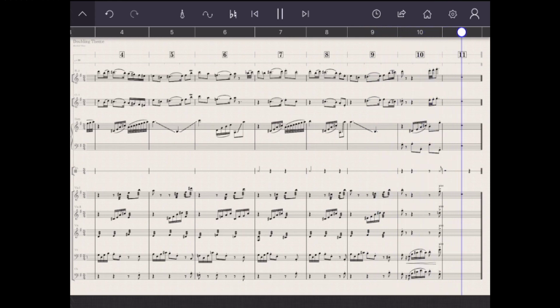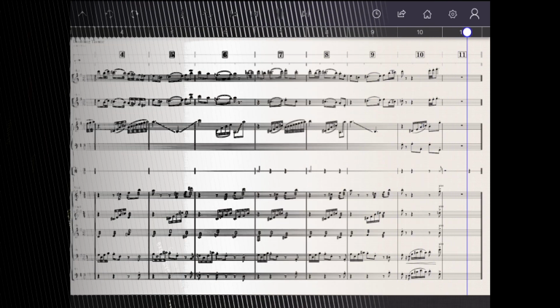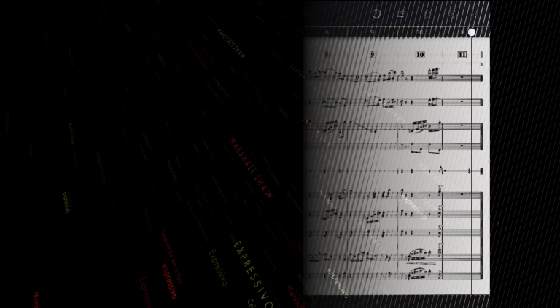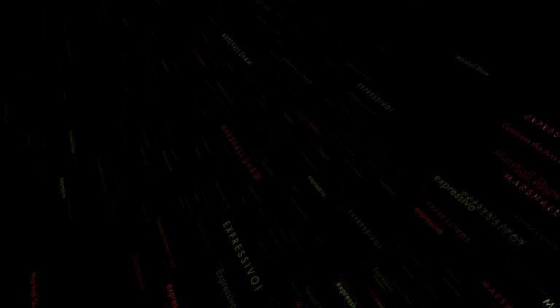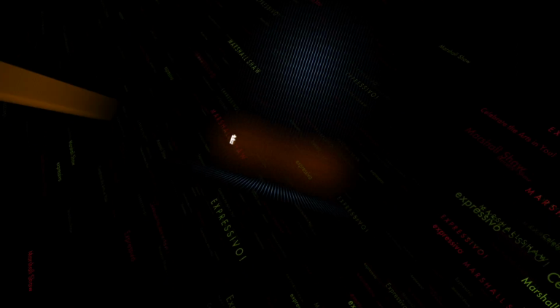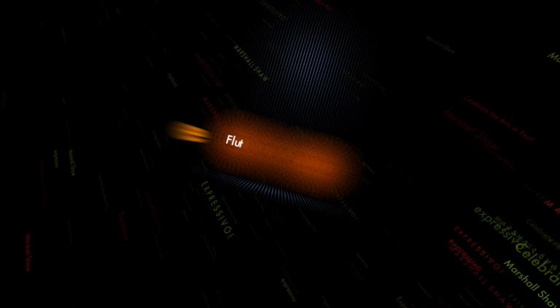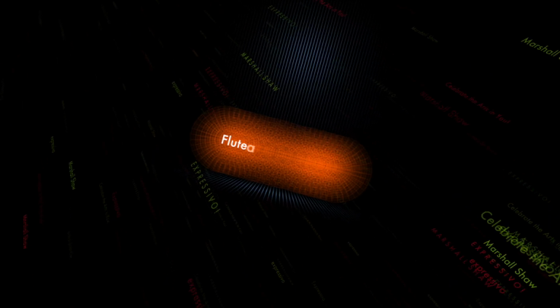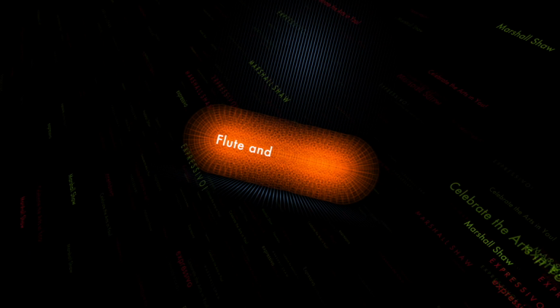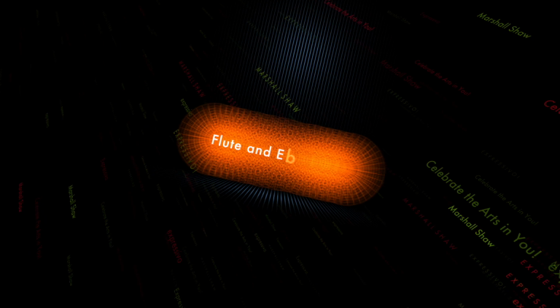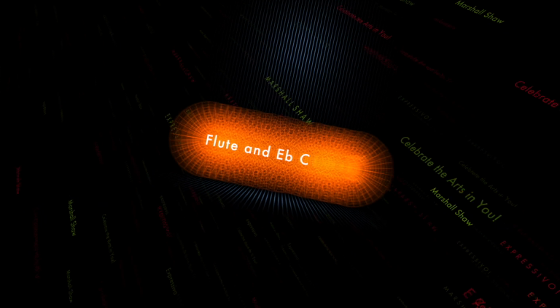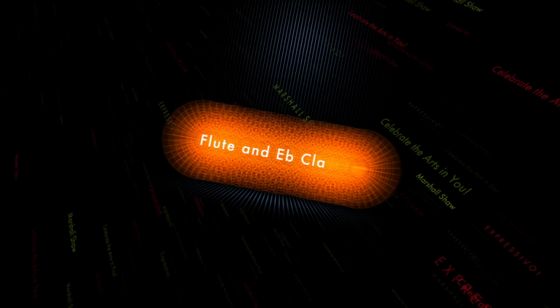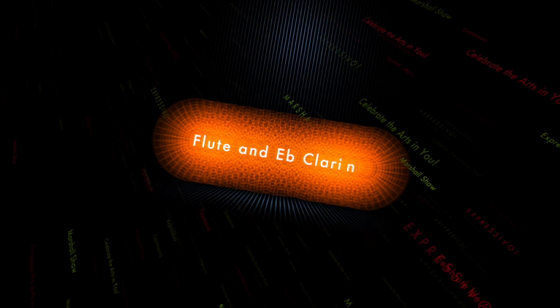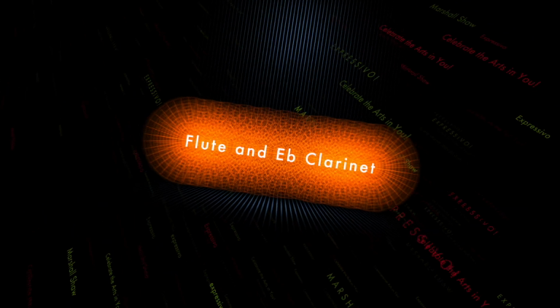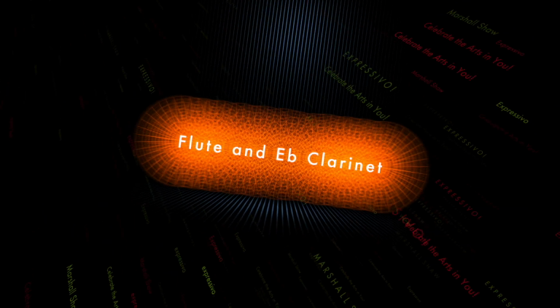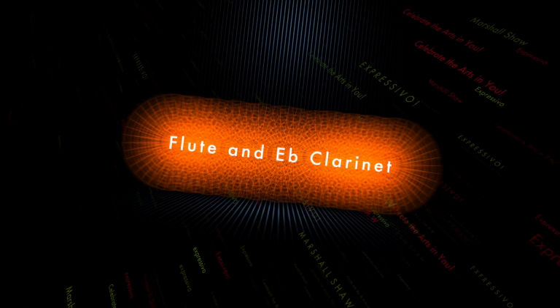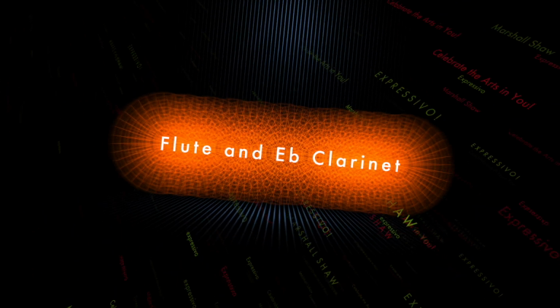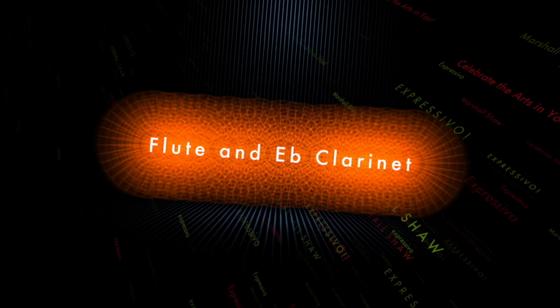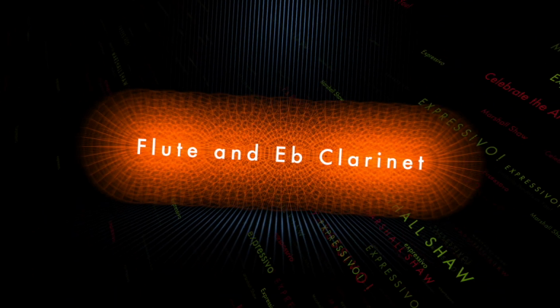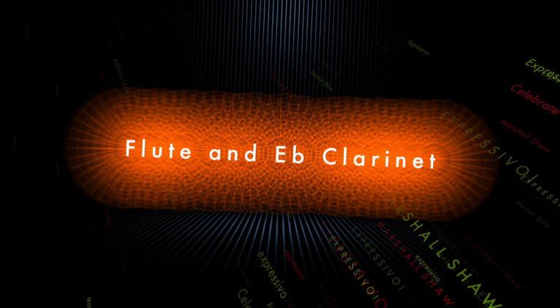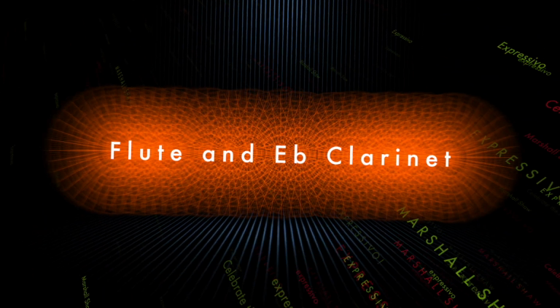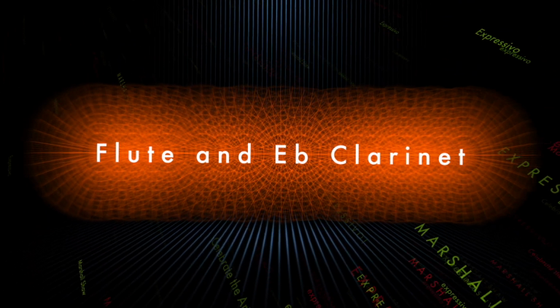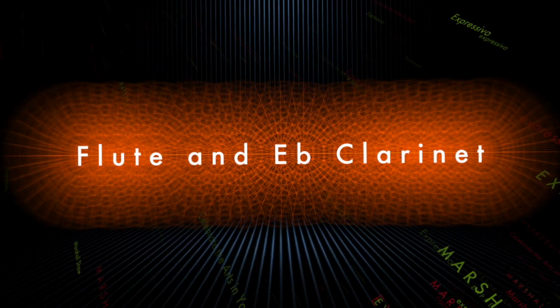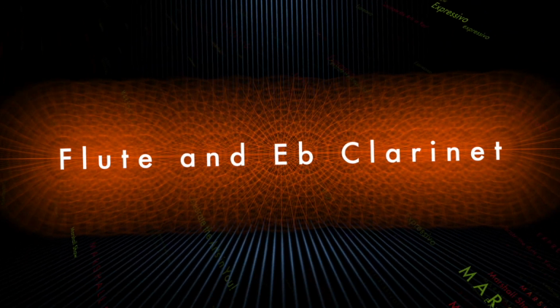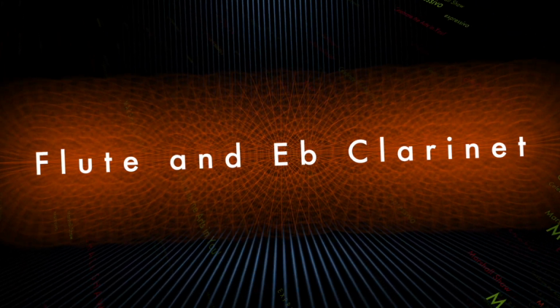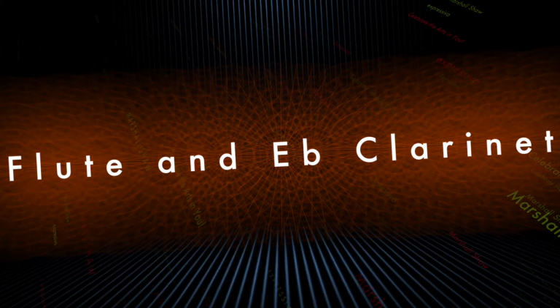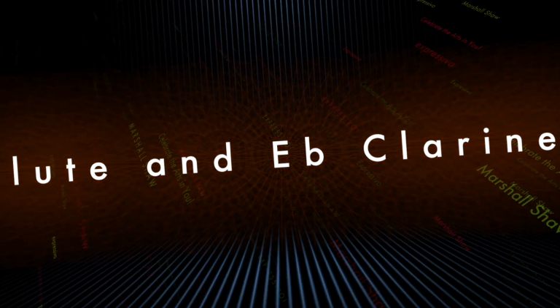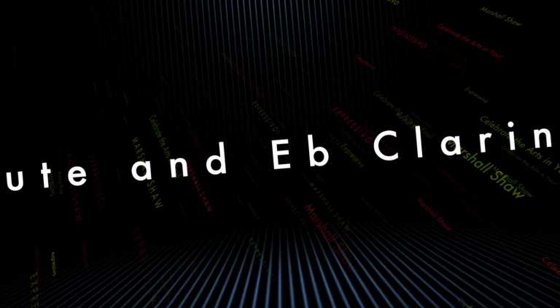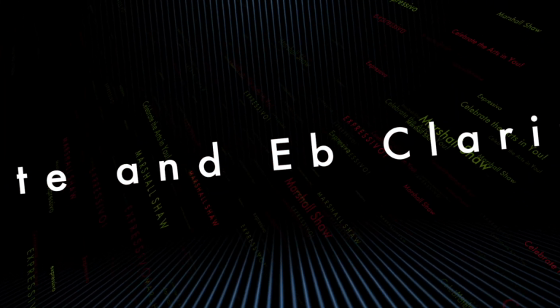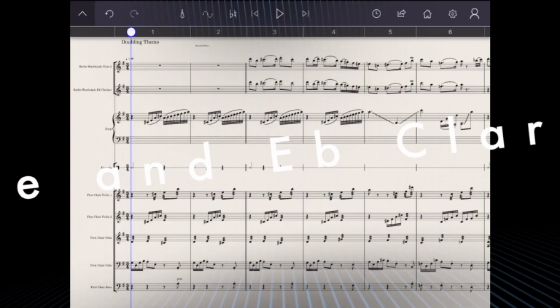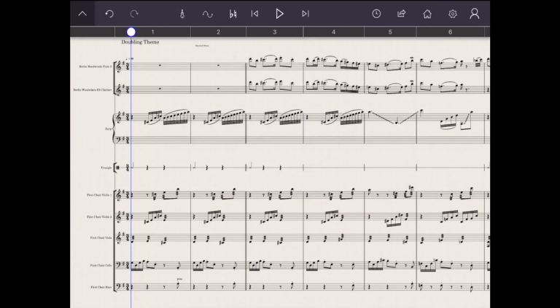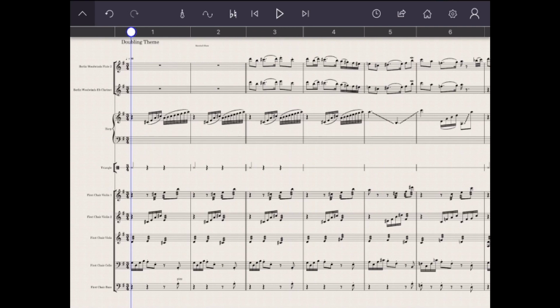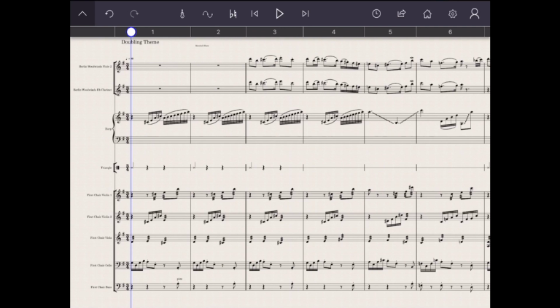Just for curiosity, let's try an E-flat clarinet. Note the impressive tuning here.